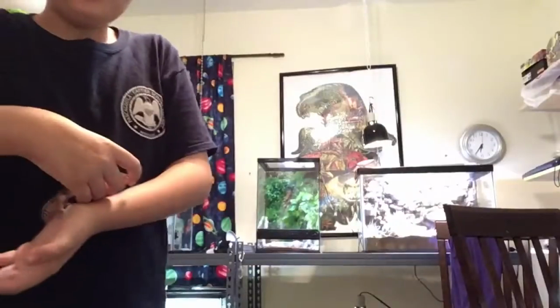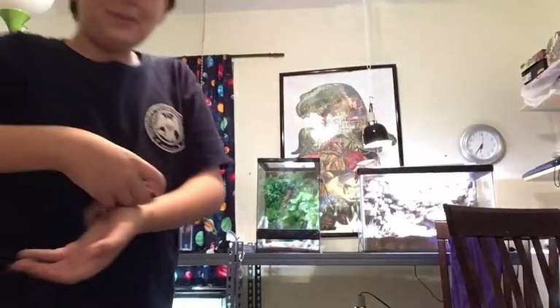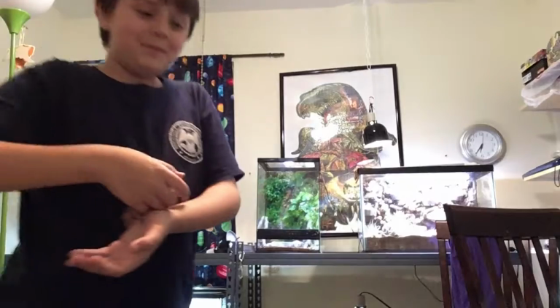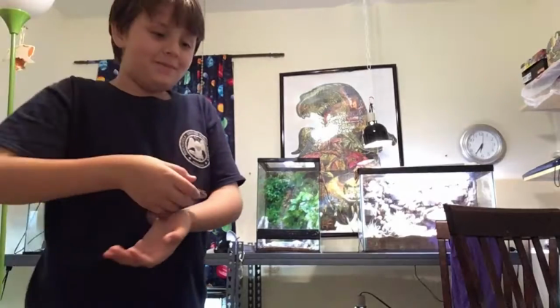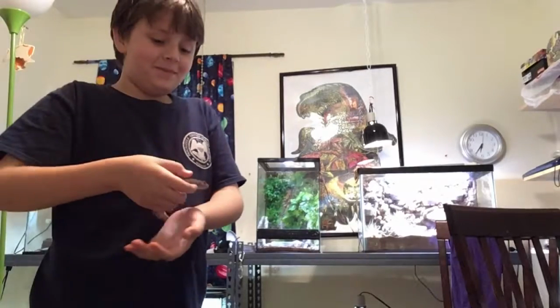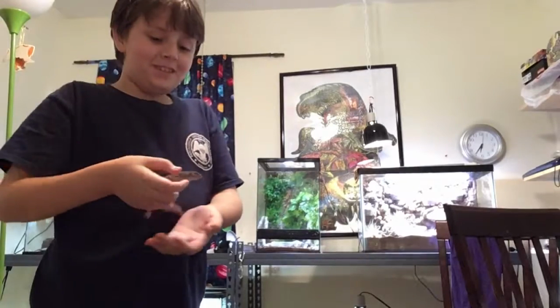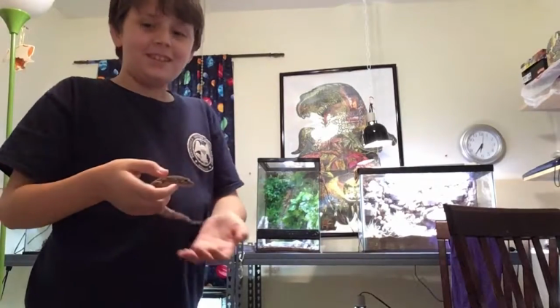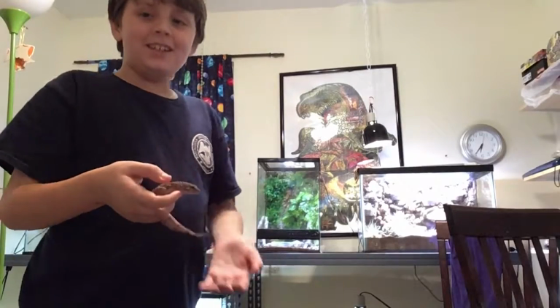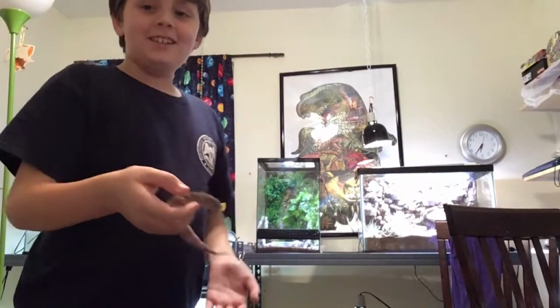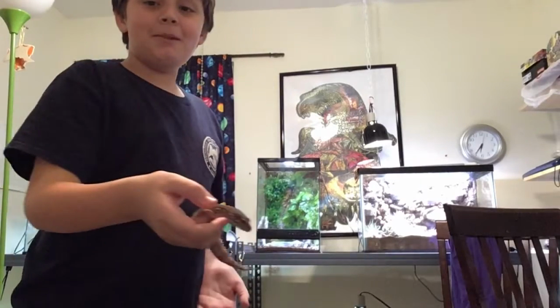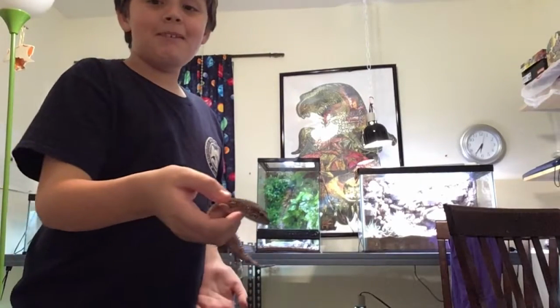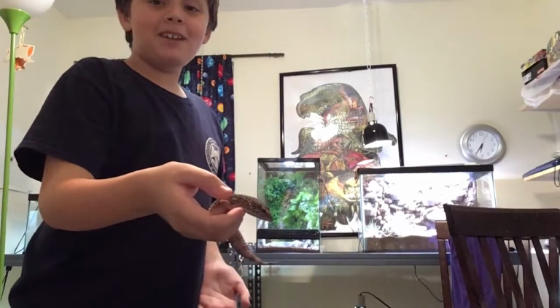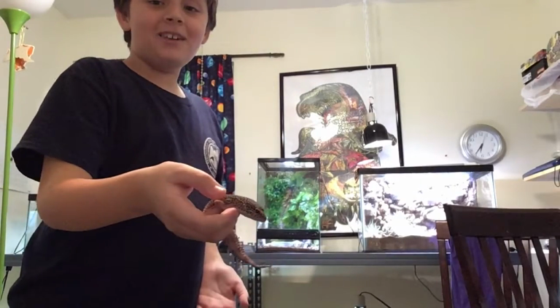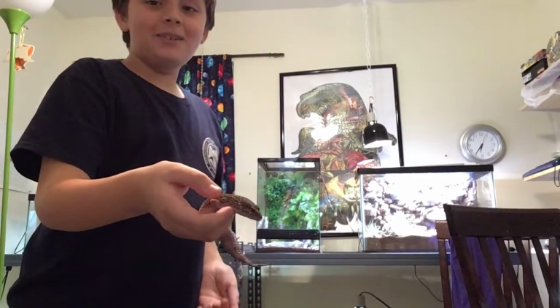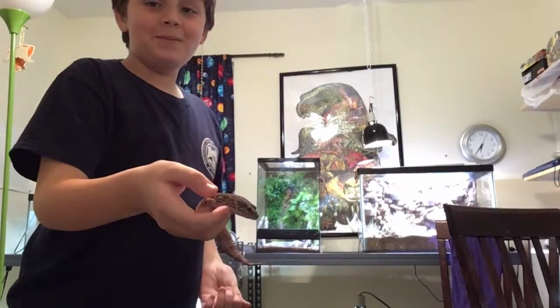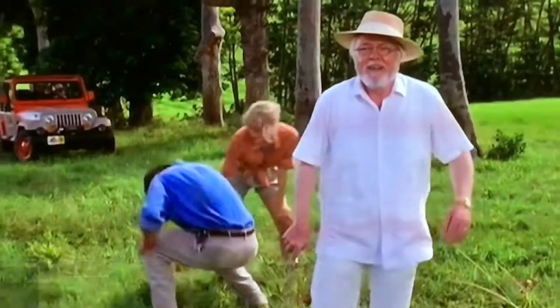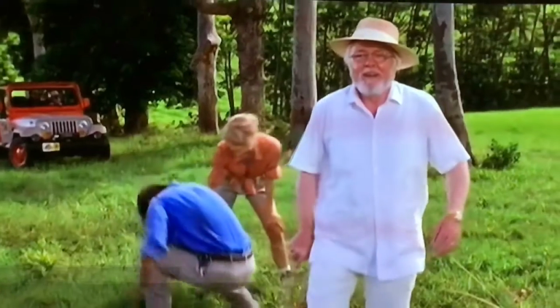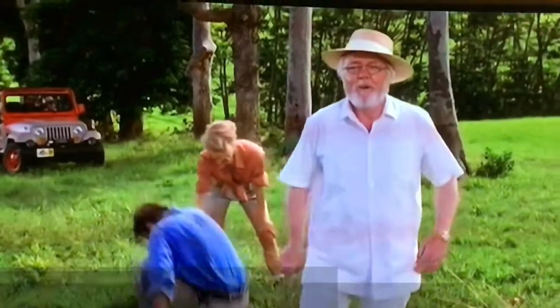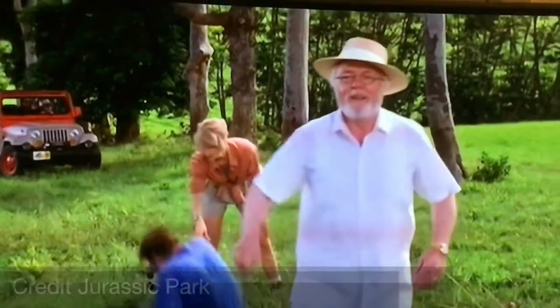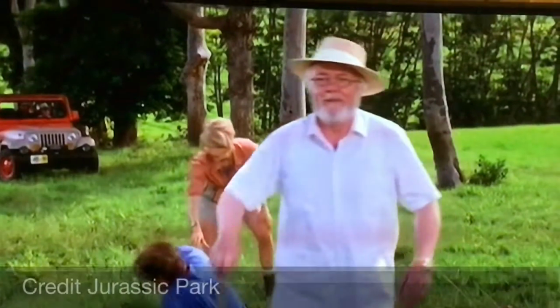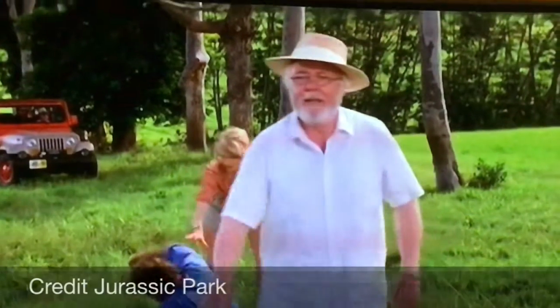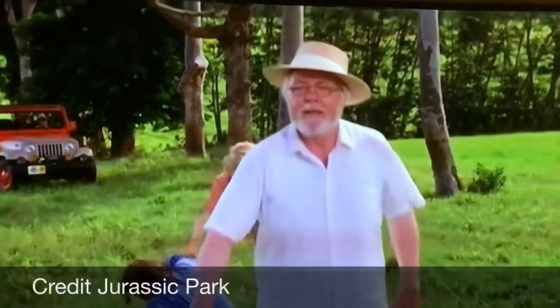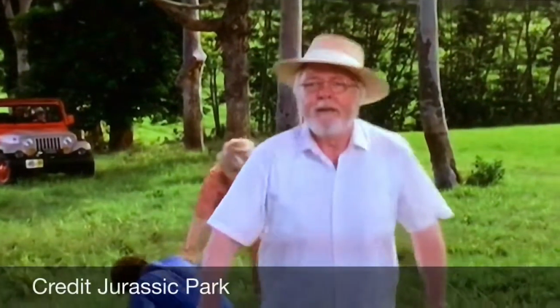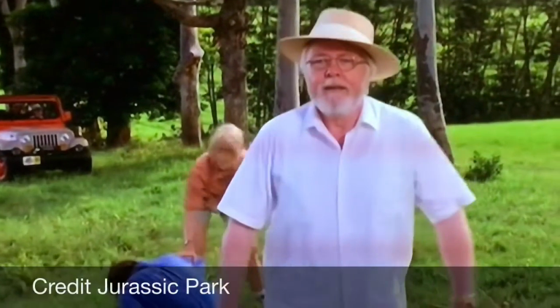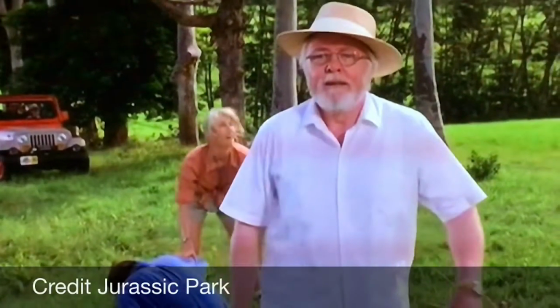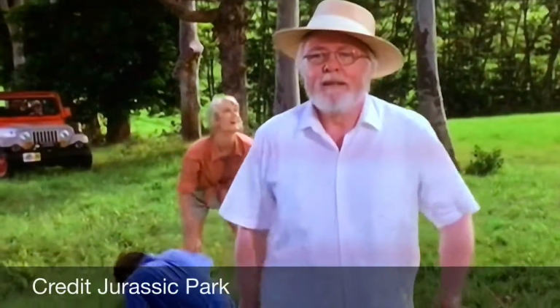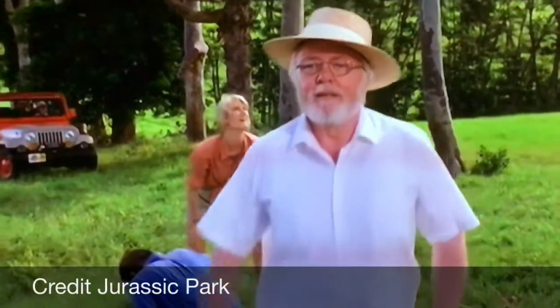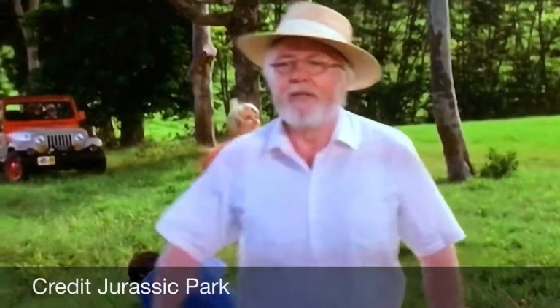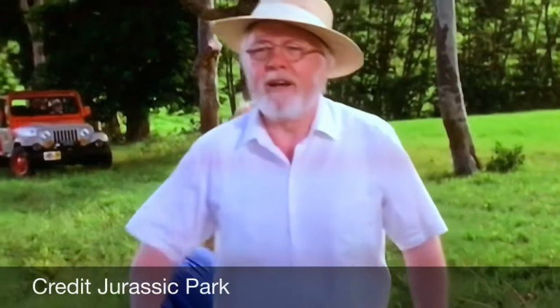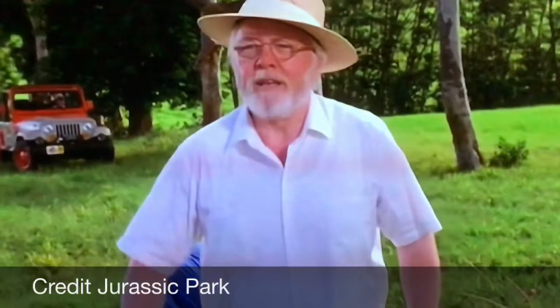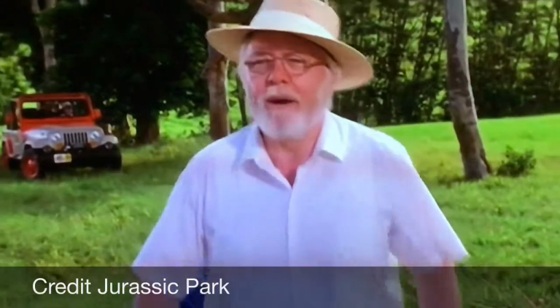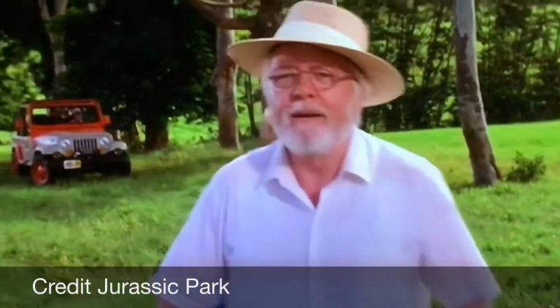Welcome to my Reptile Room. Welcome to Jurassic Park.